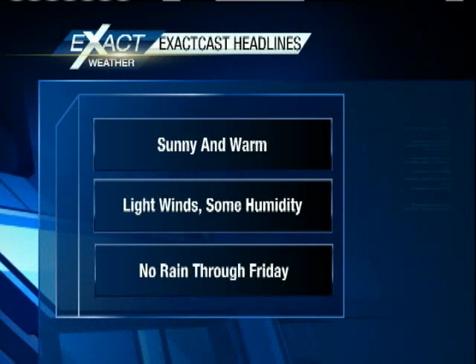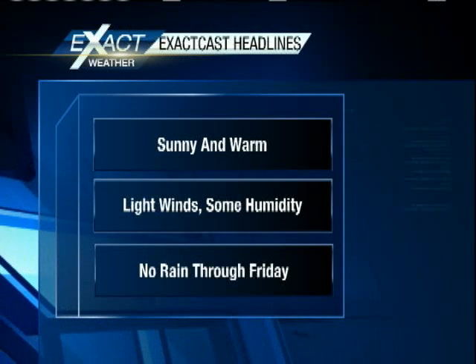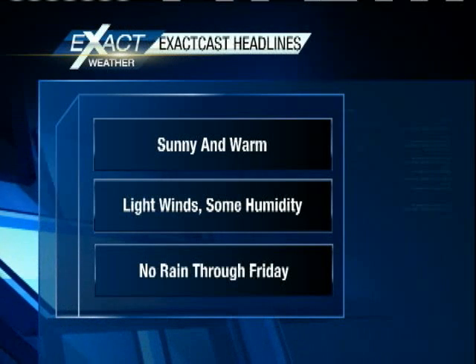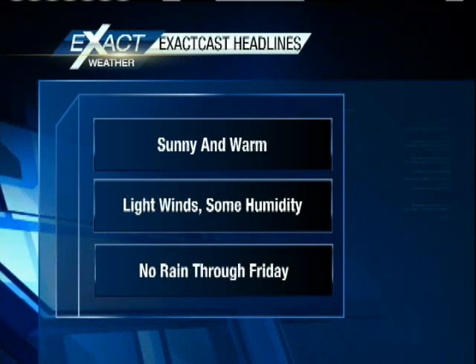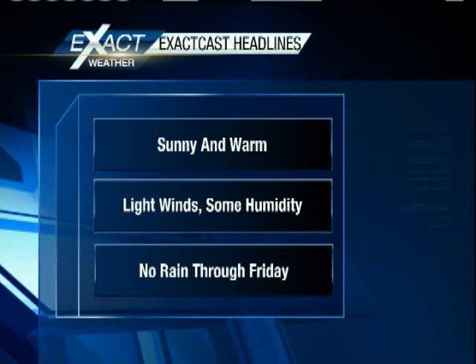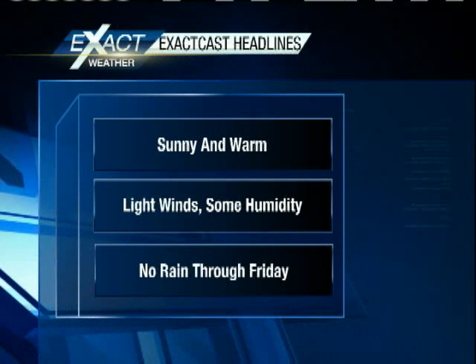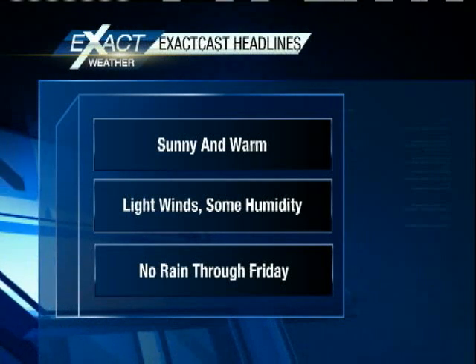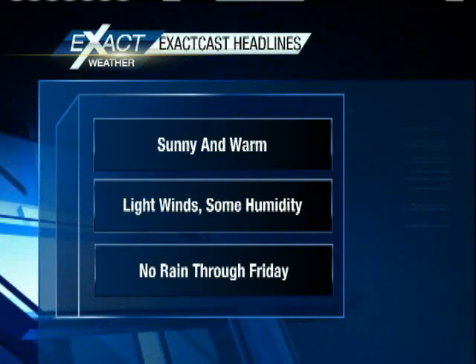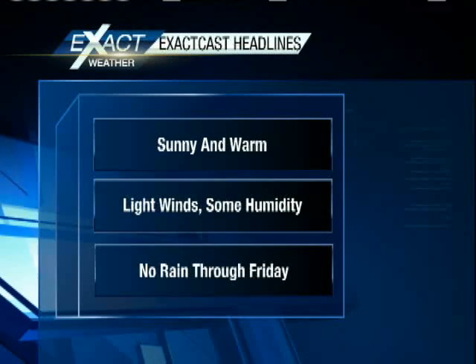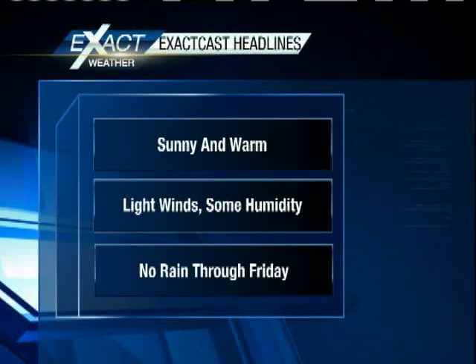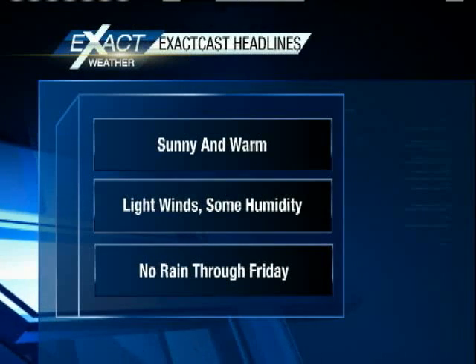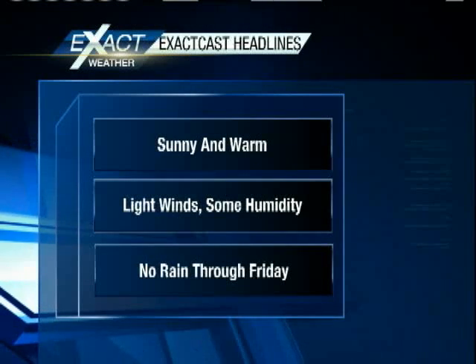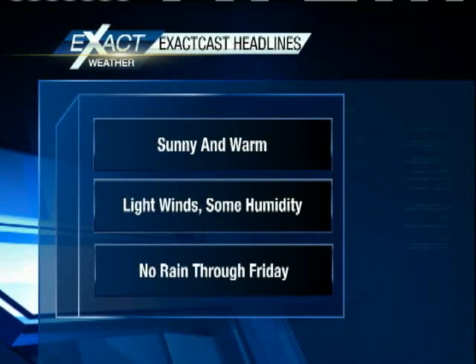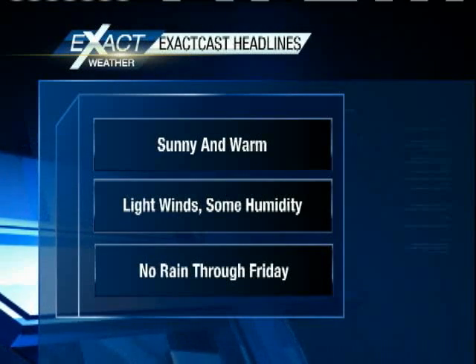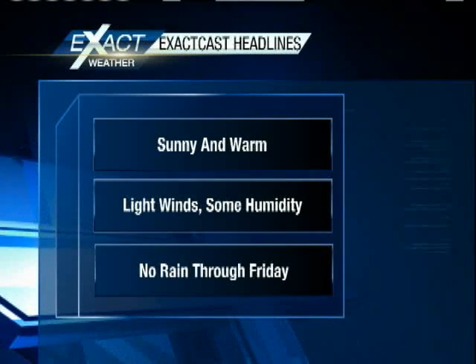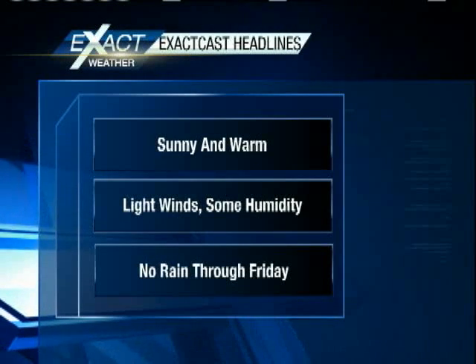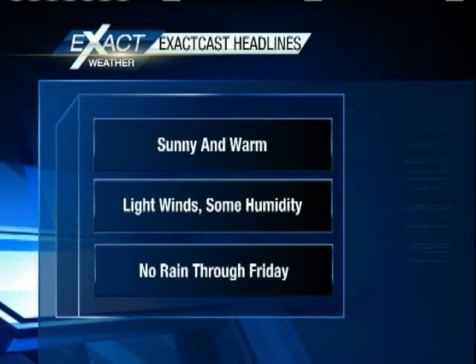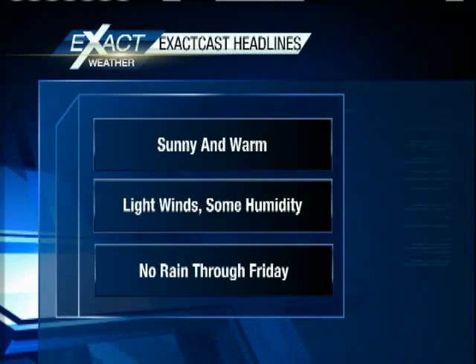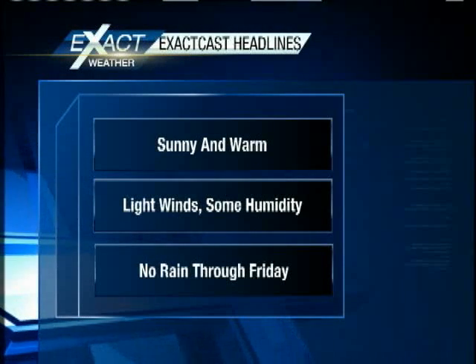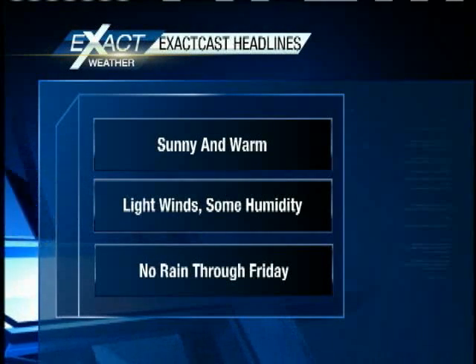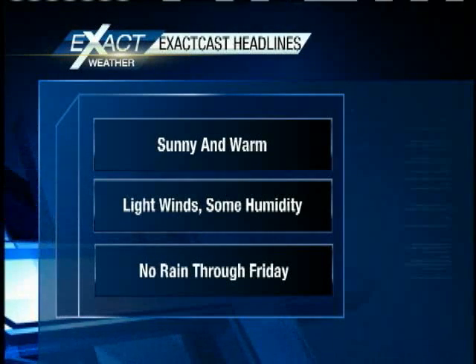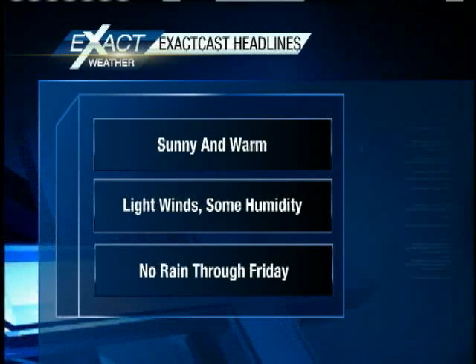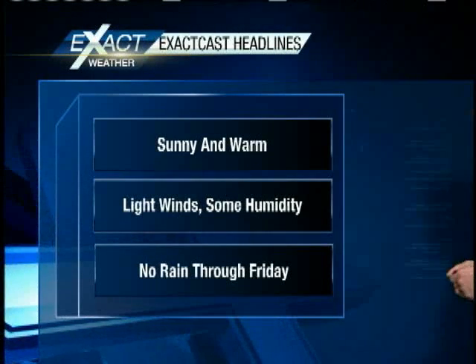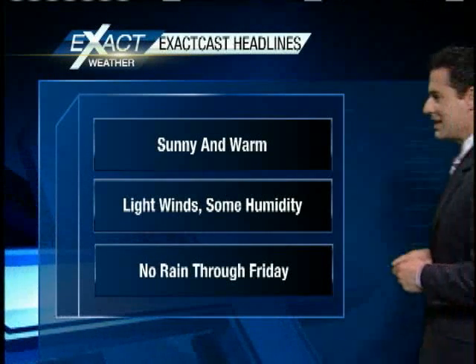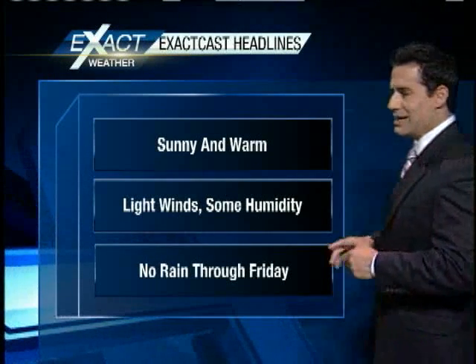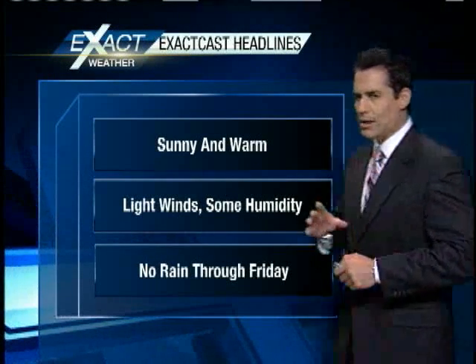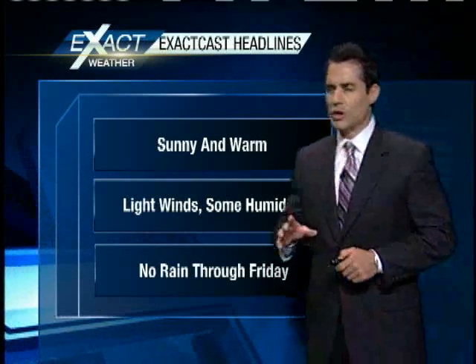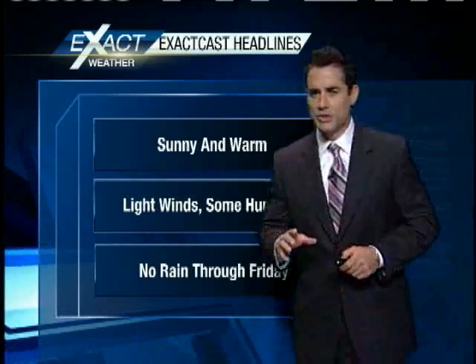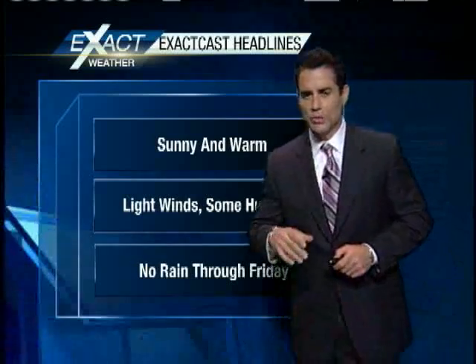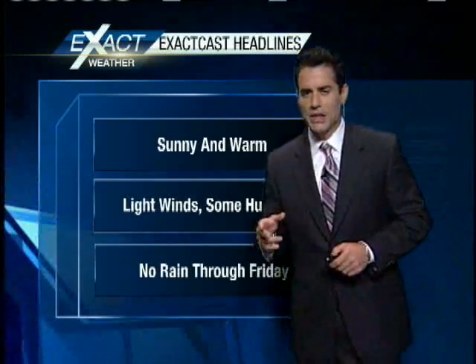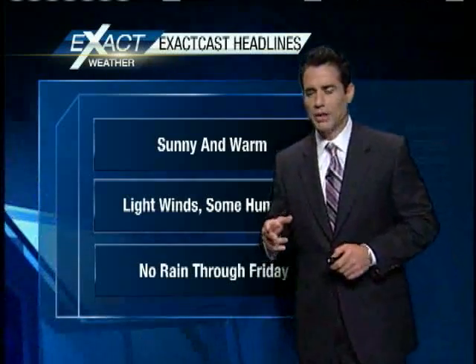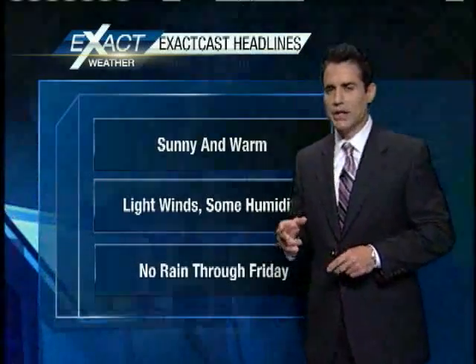No rain through Friday. We are looking at a slight rain chance on Saturday — right now we're going to keep that at about 20 percent. We'll see how that plays out.